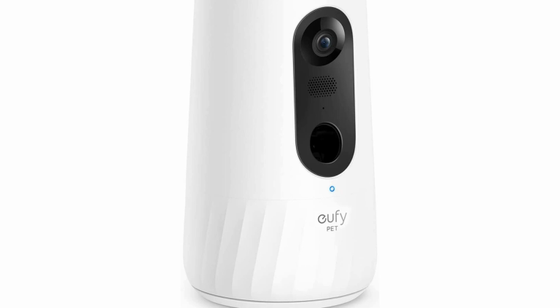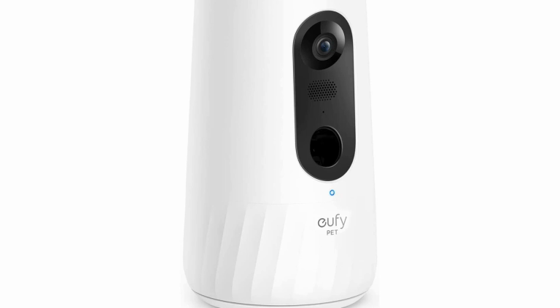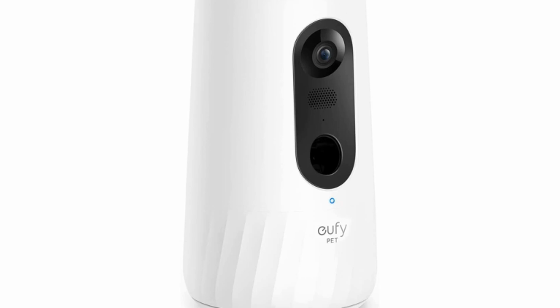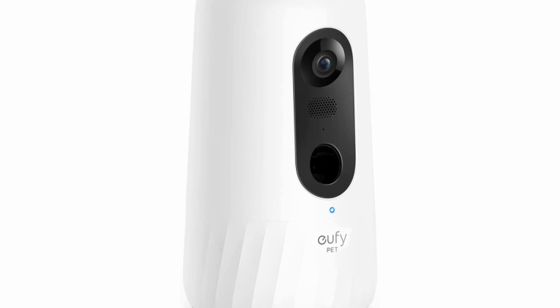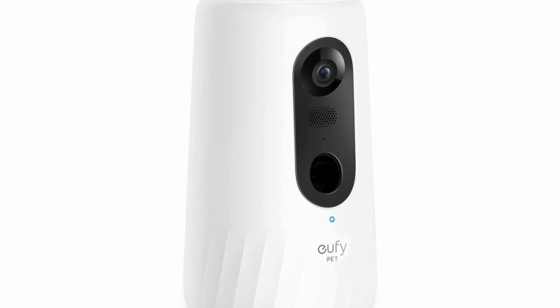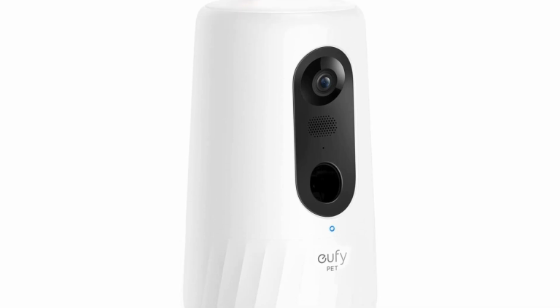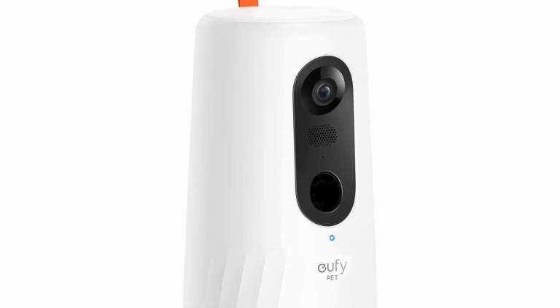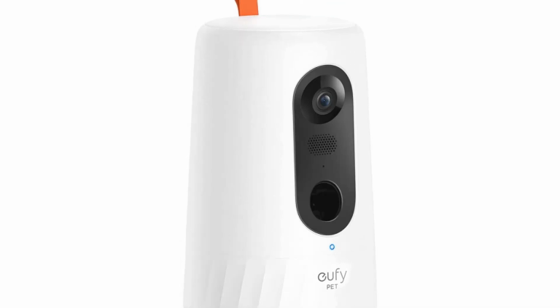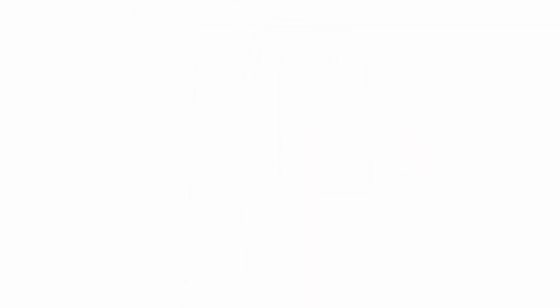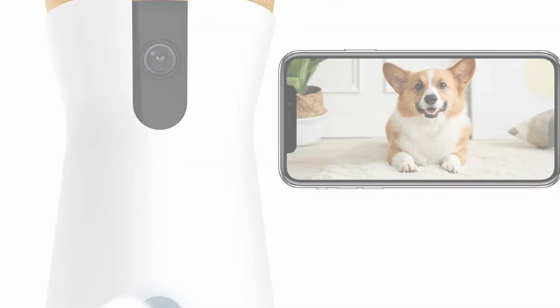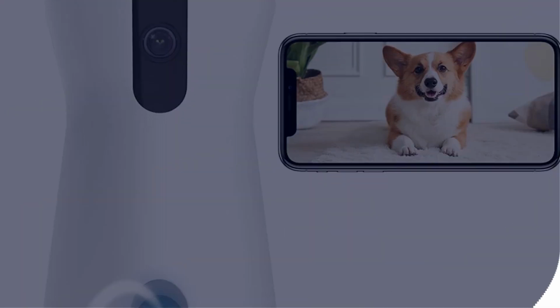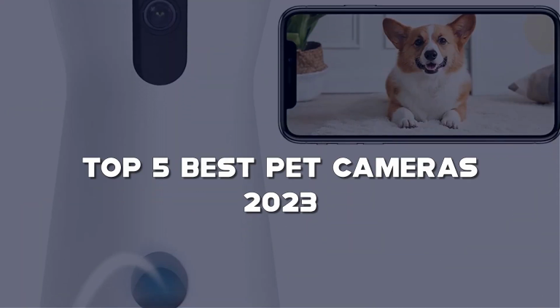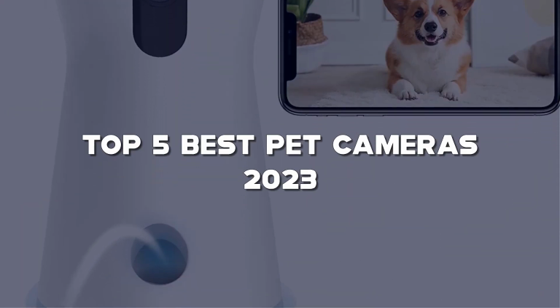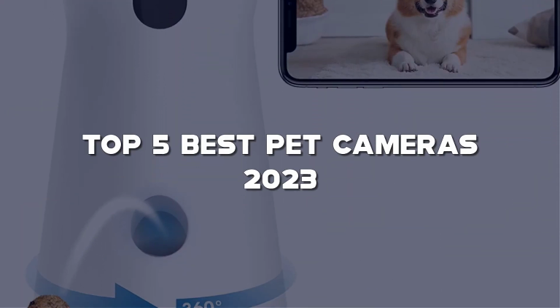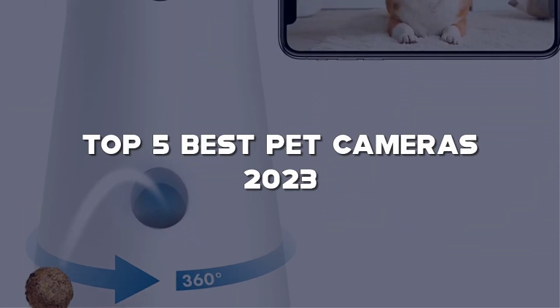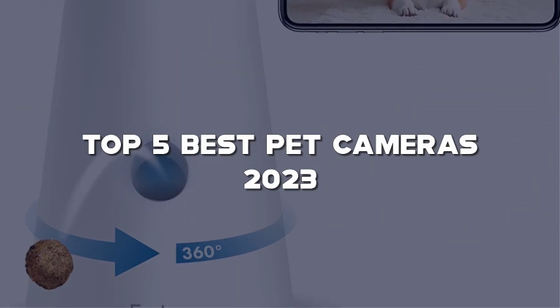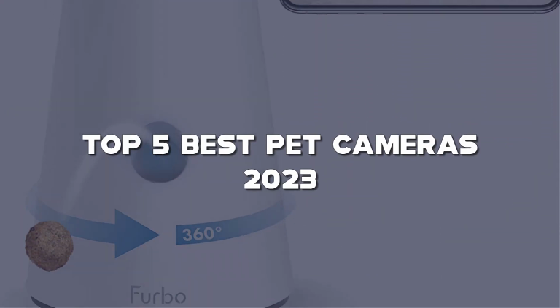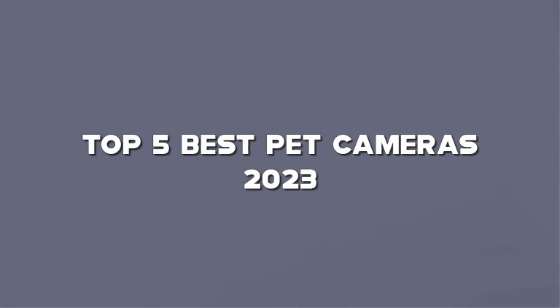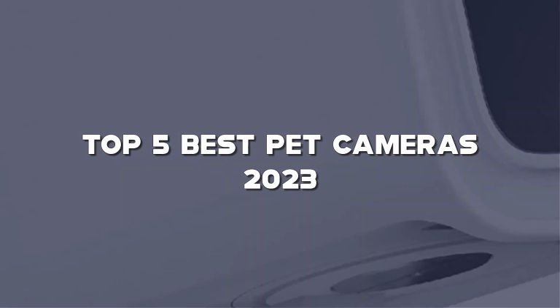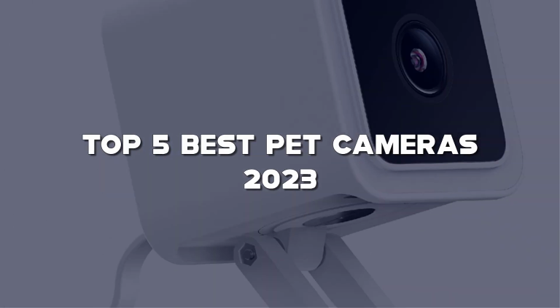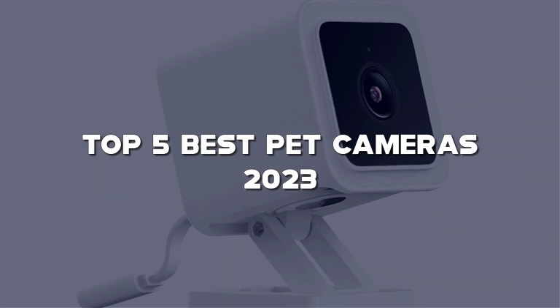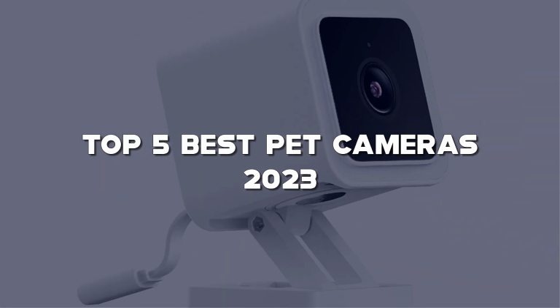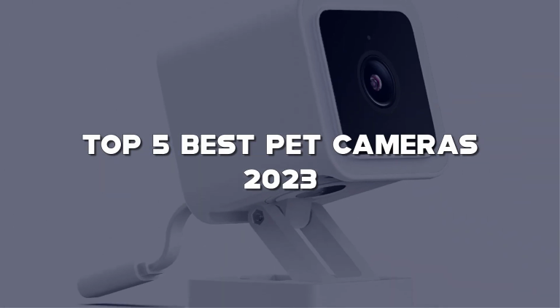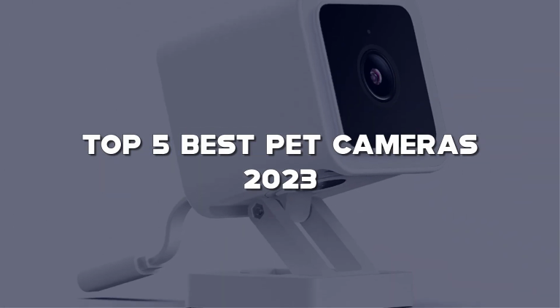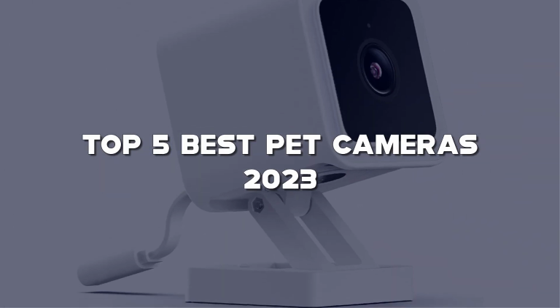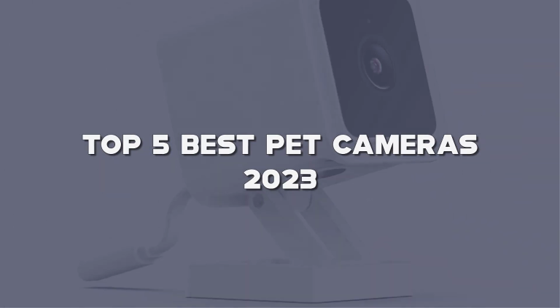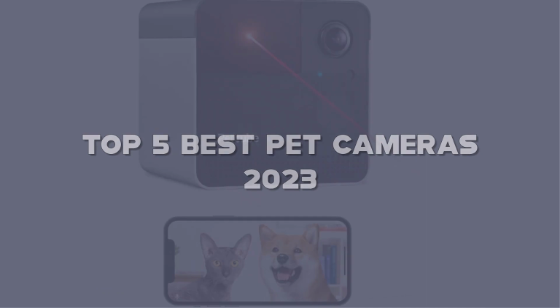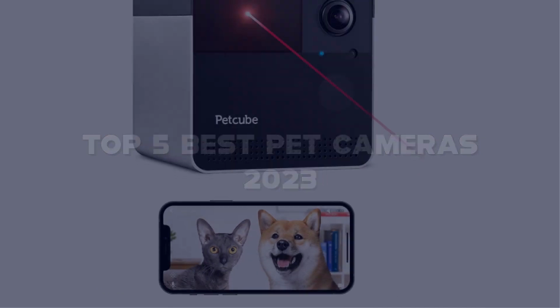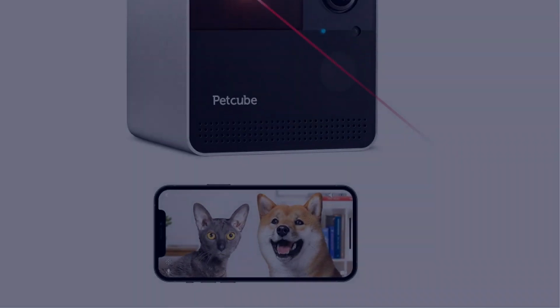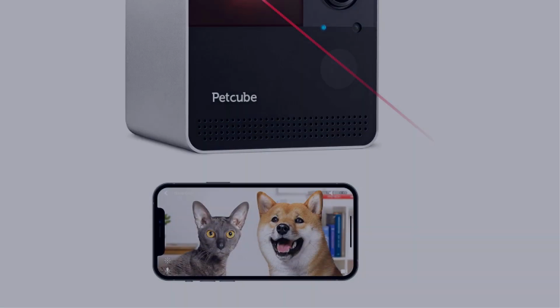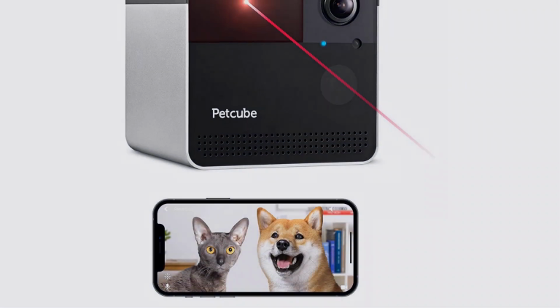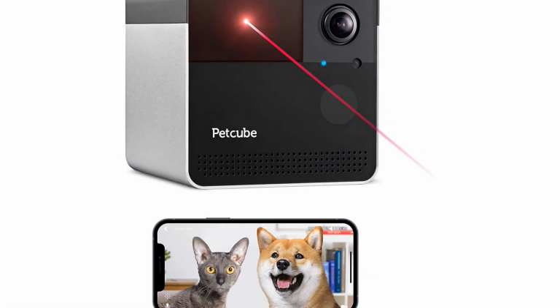In this video, I have compiled a list of the top 5 best pet cameras in the market that are worth buying.